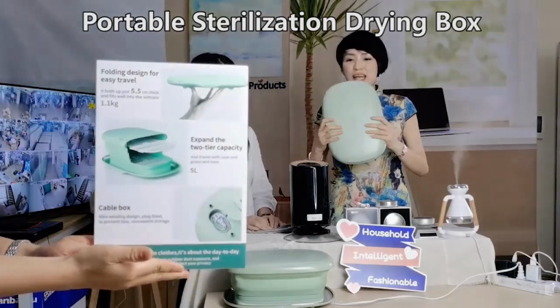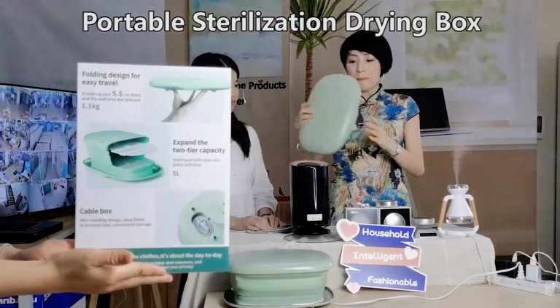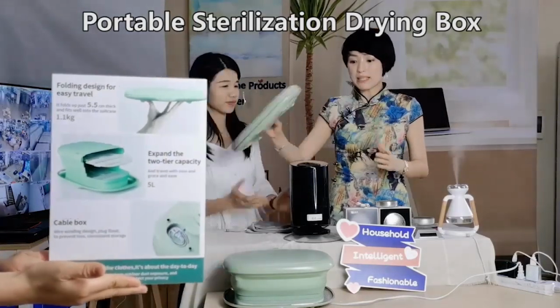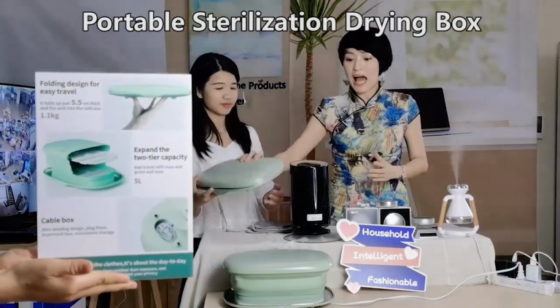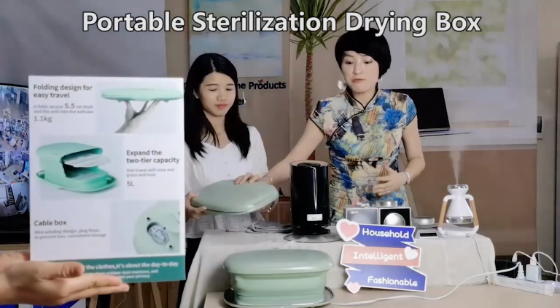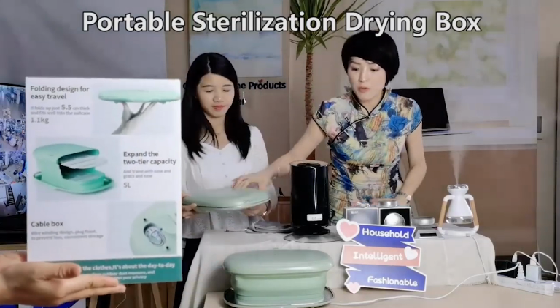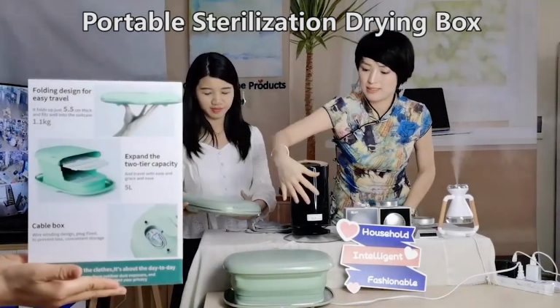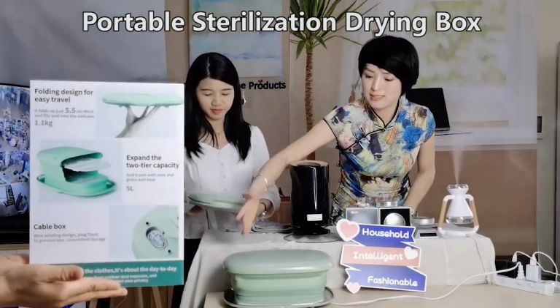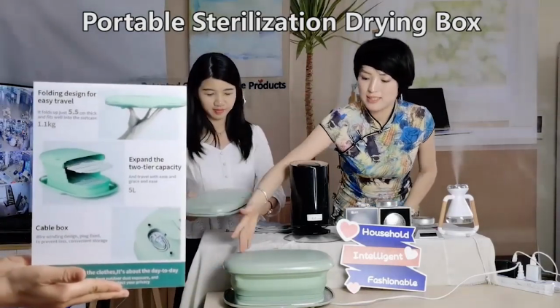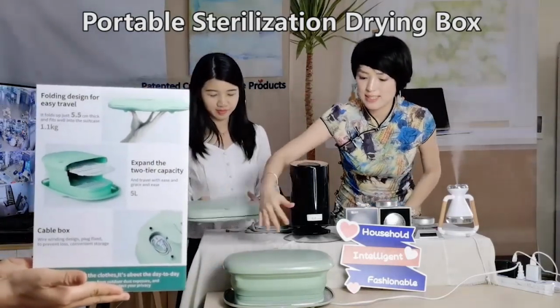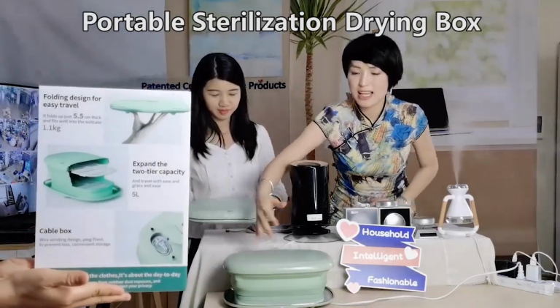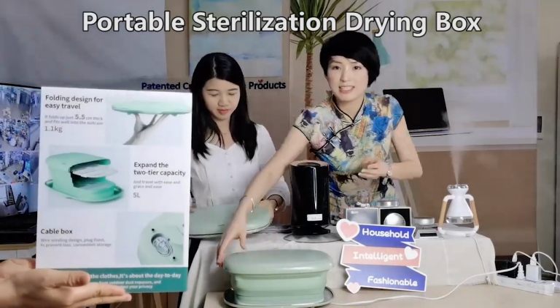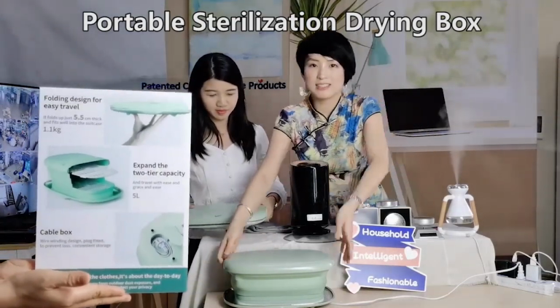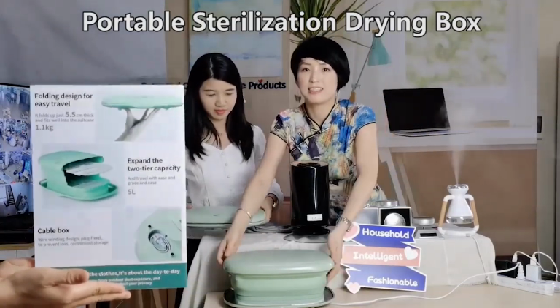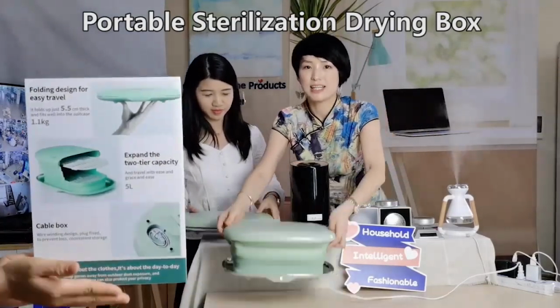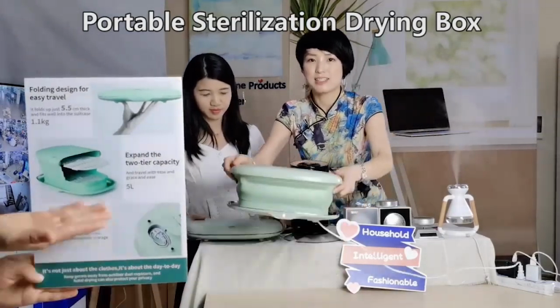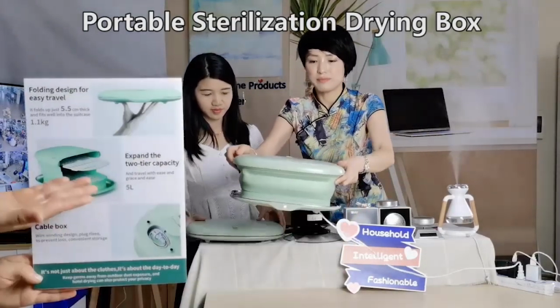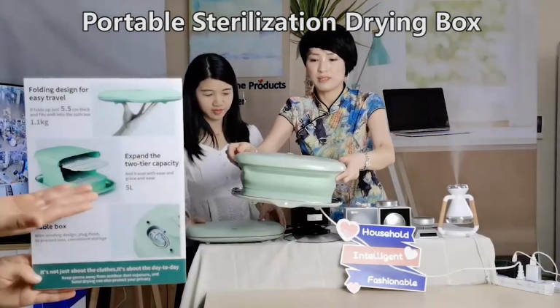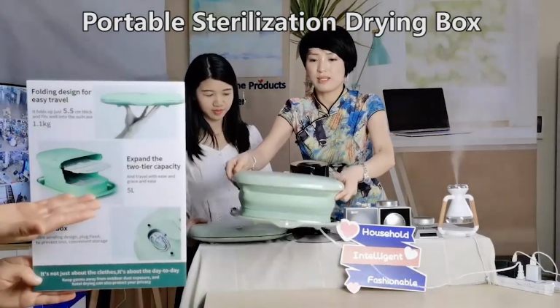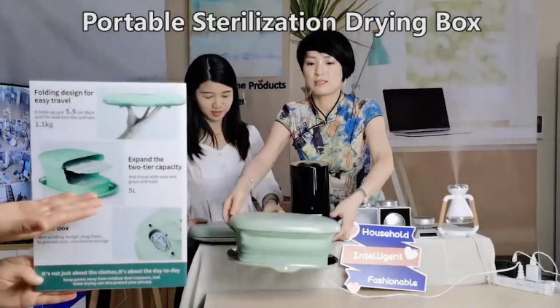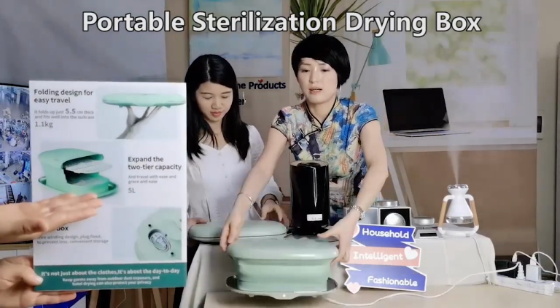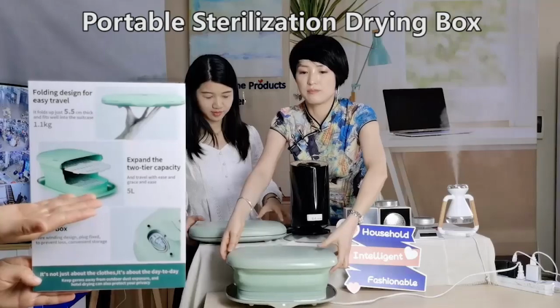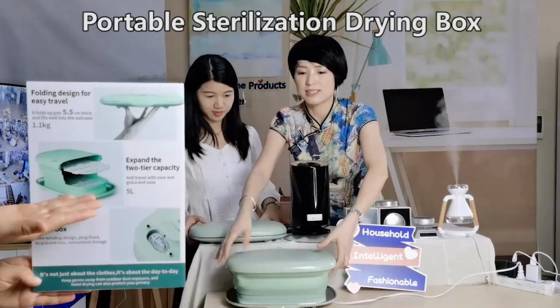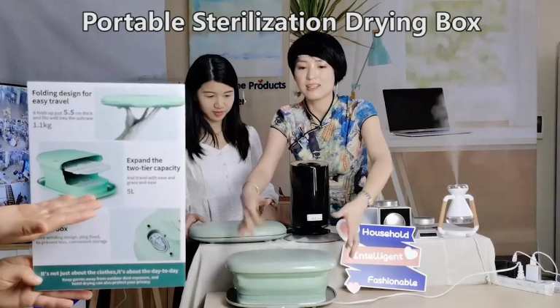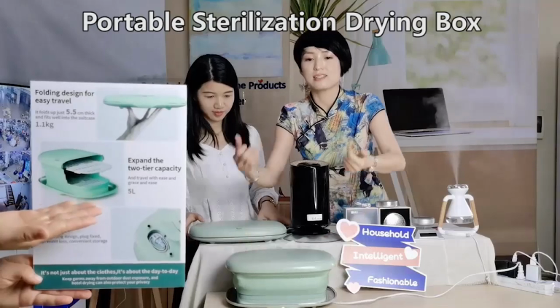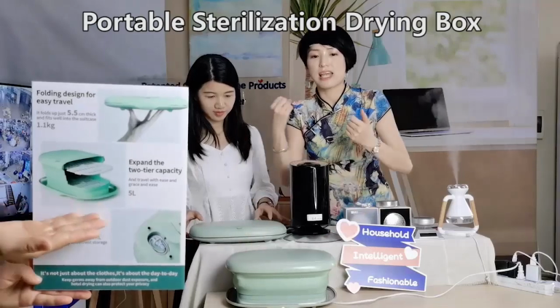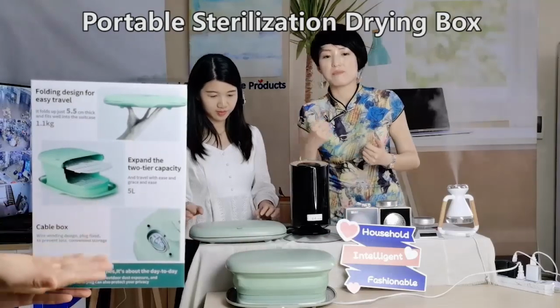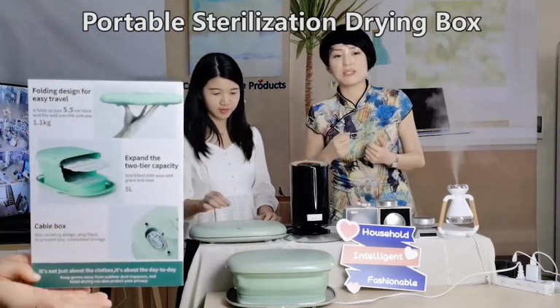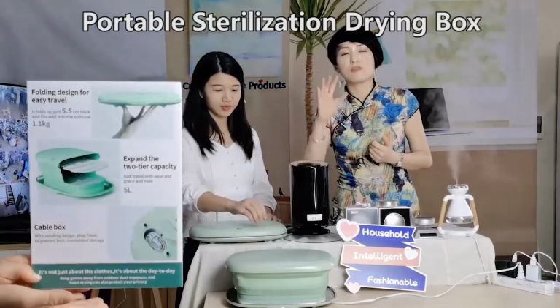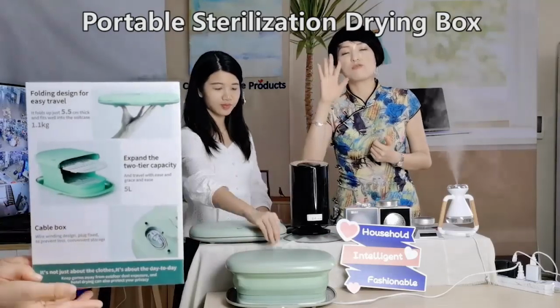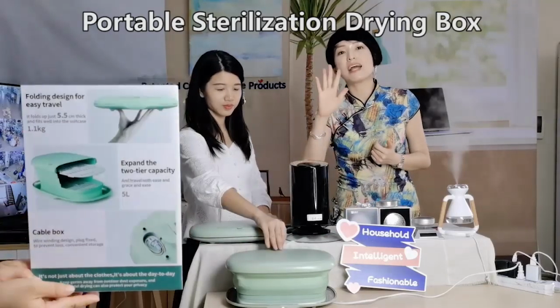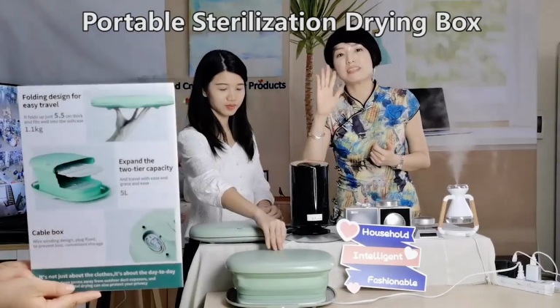But unfold it, just like this — you can see the size can be 5 liters.